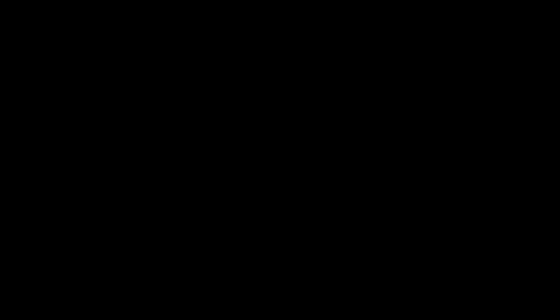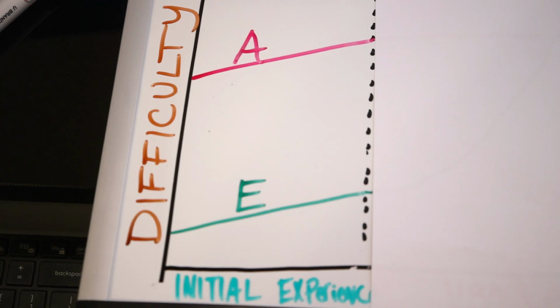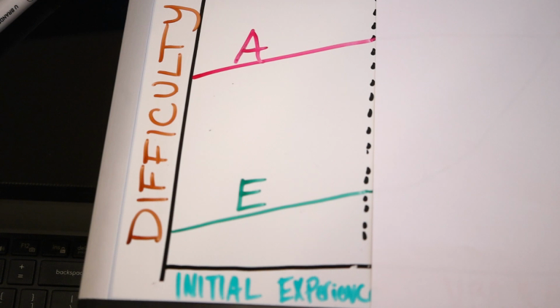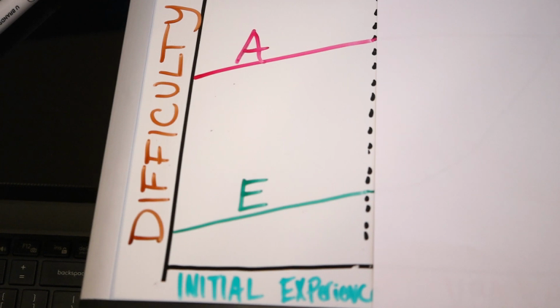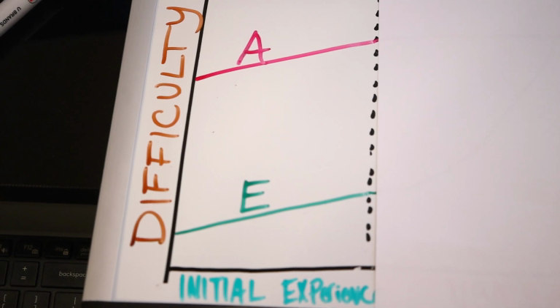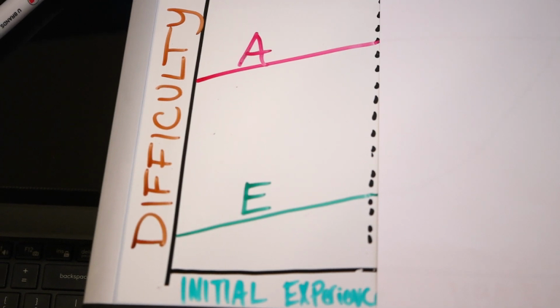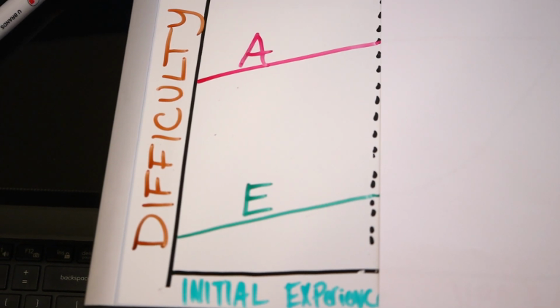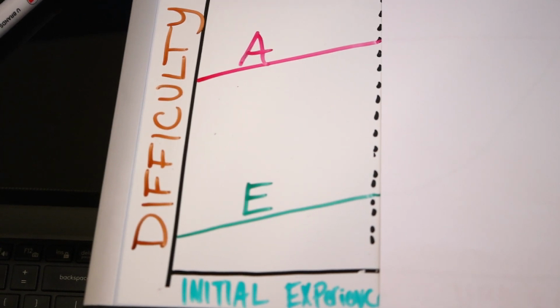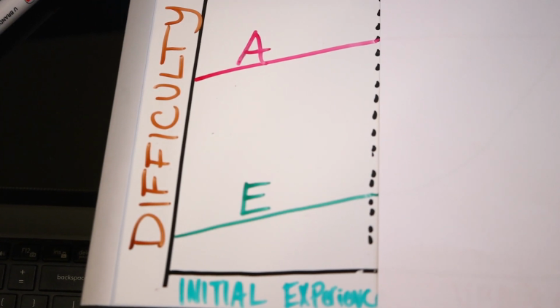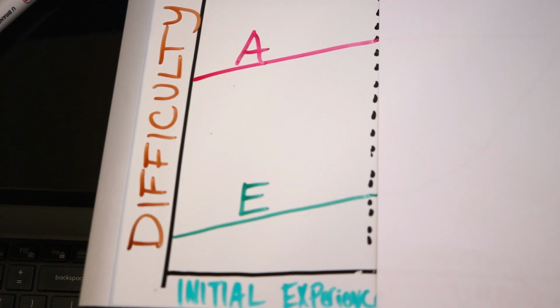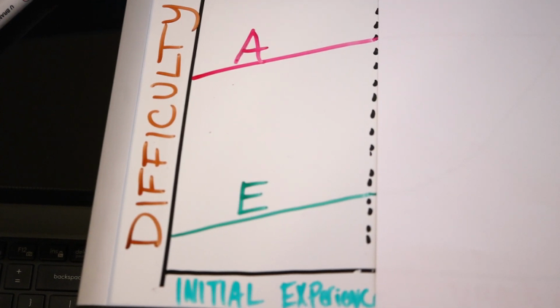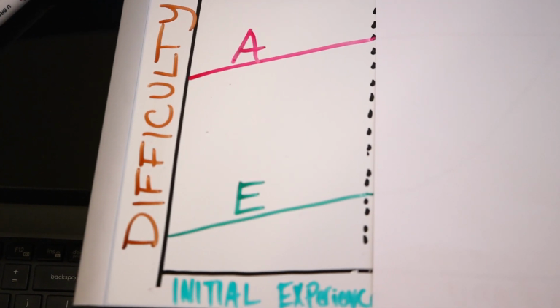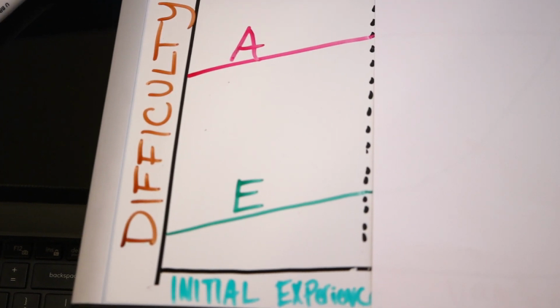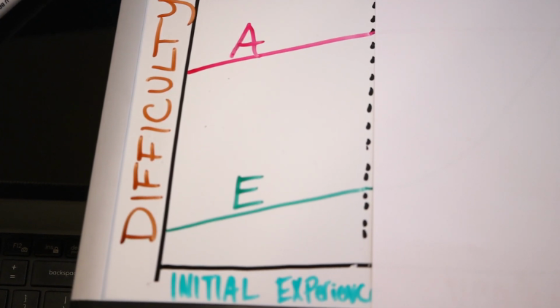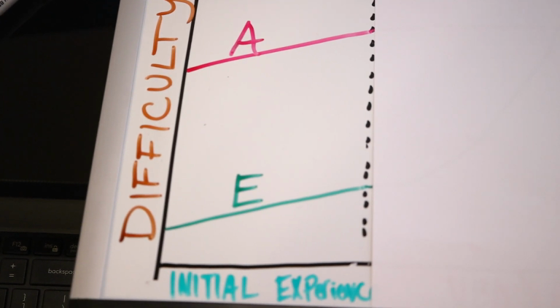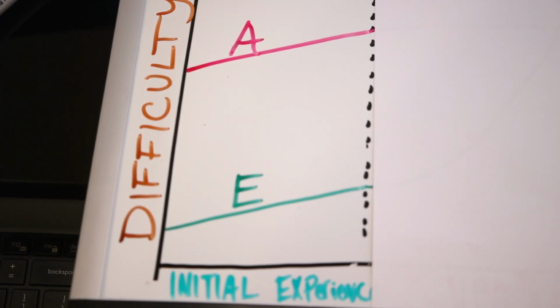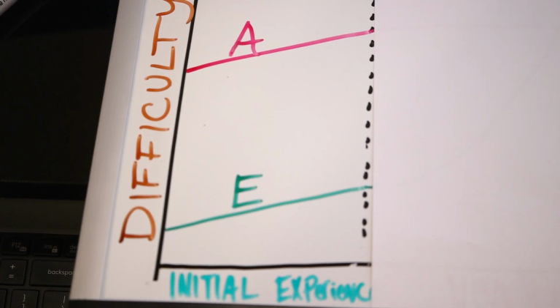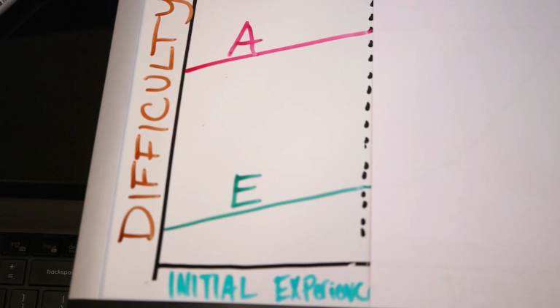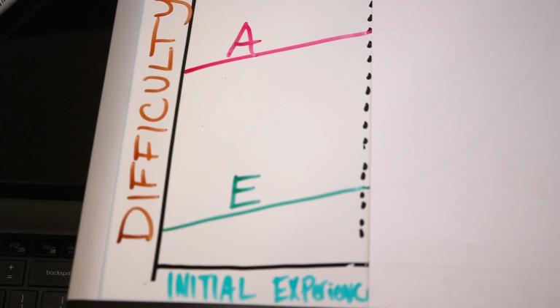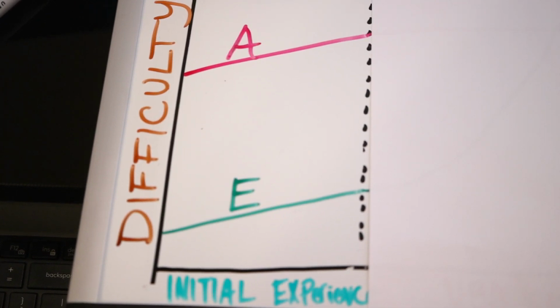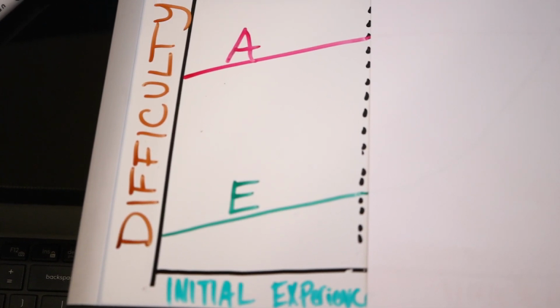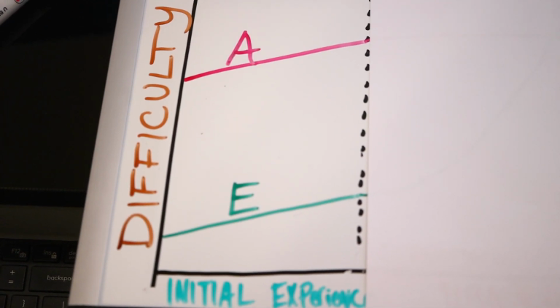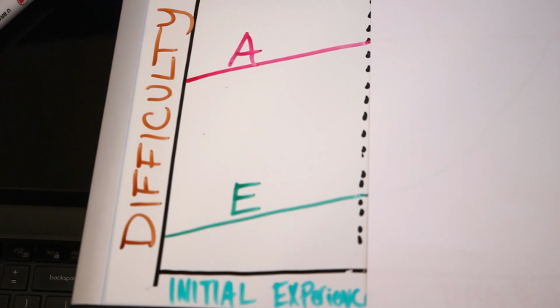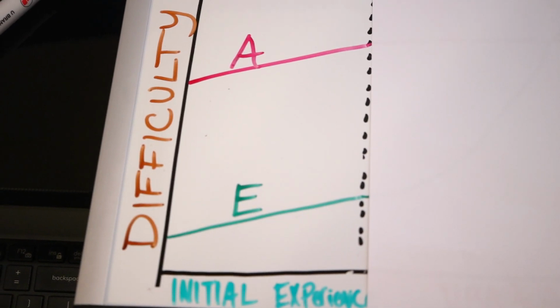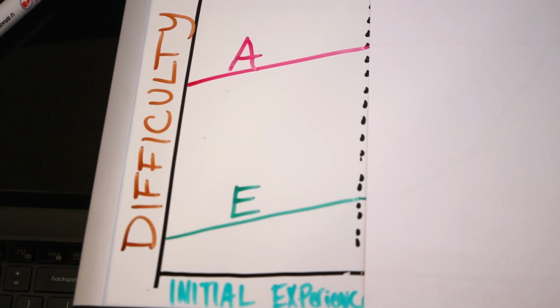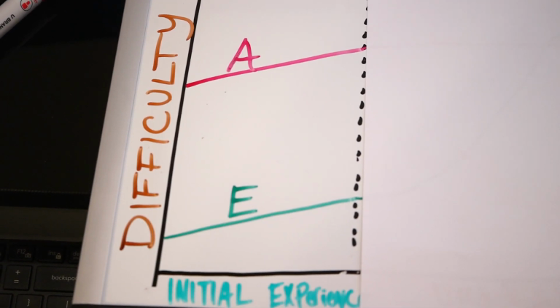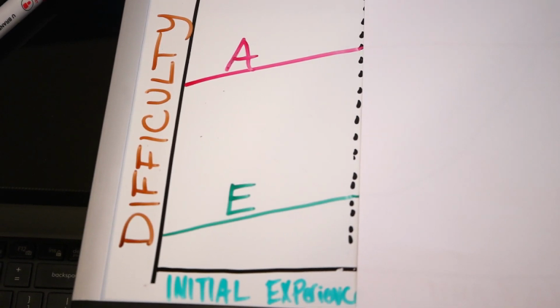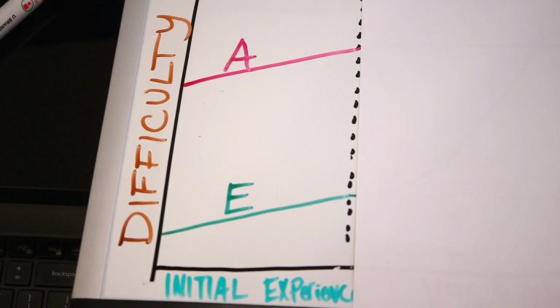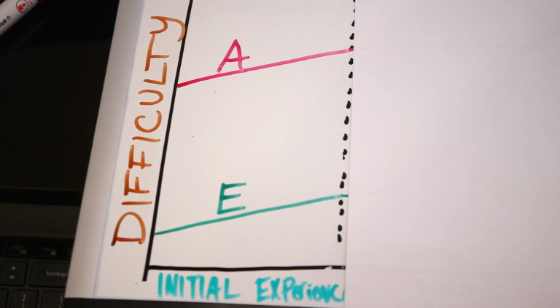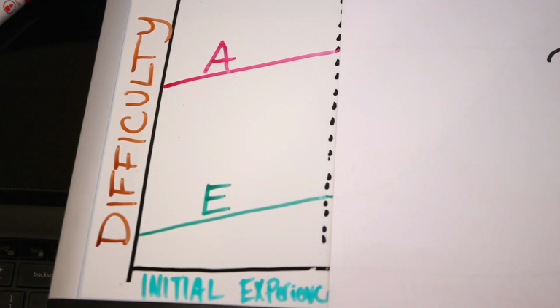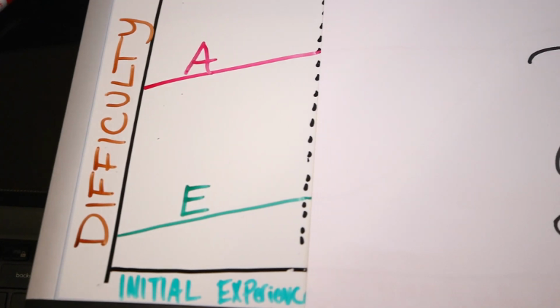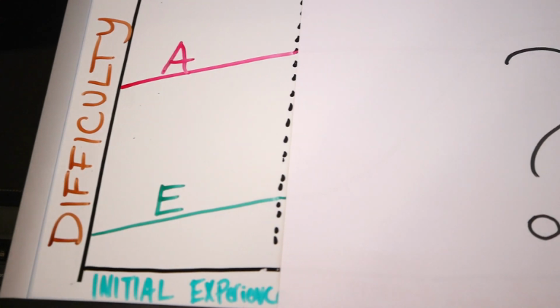And that's the initial experience: Excel is just way easier to get into and start doing things immediately, where Access is much harder.